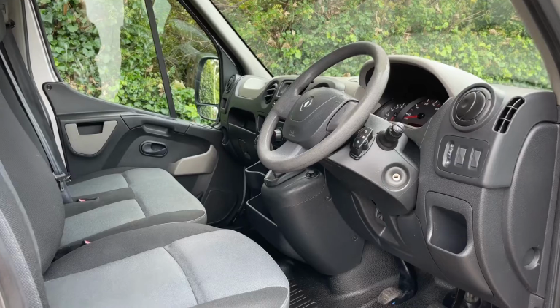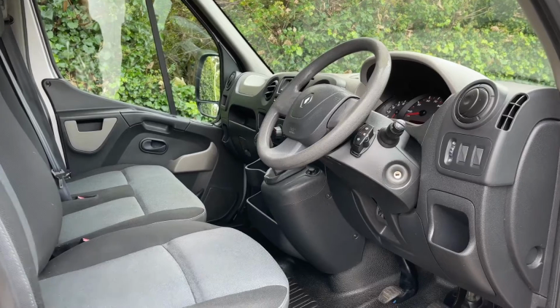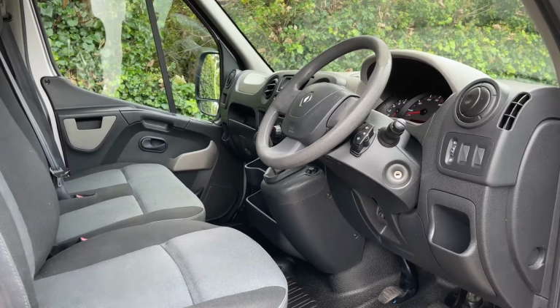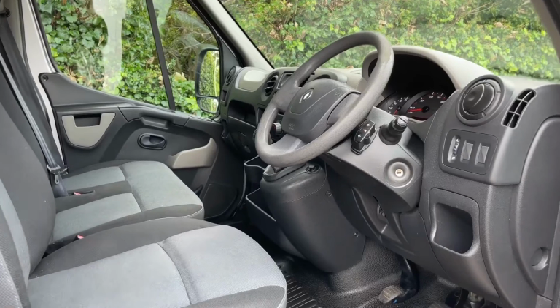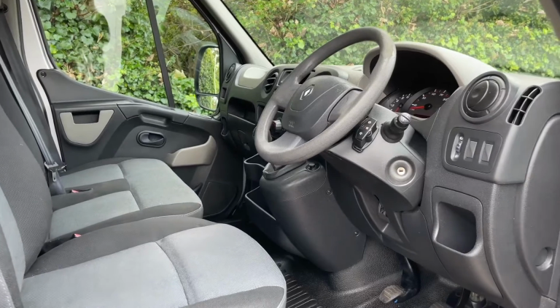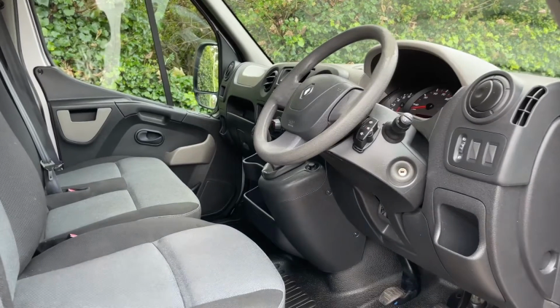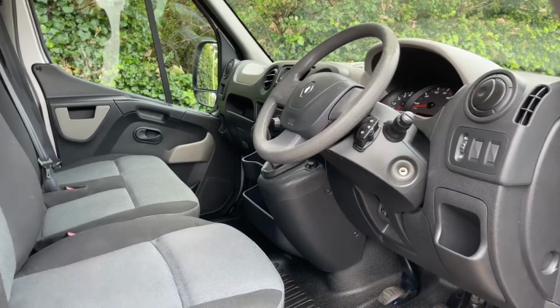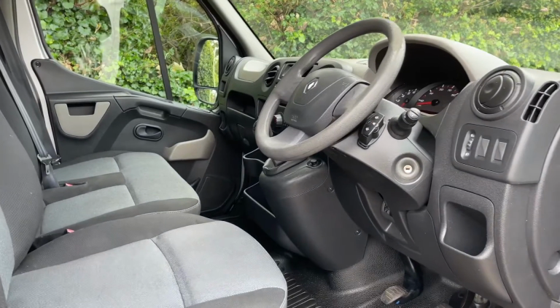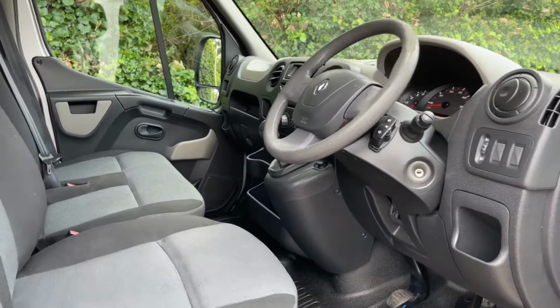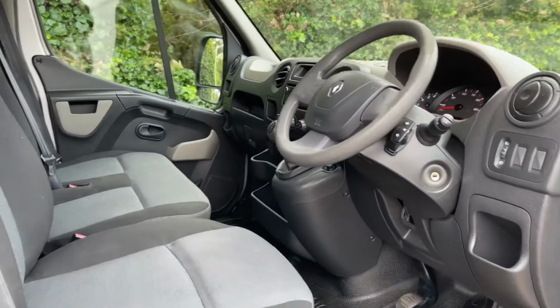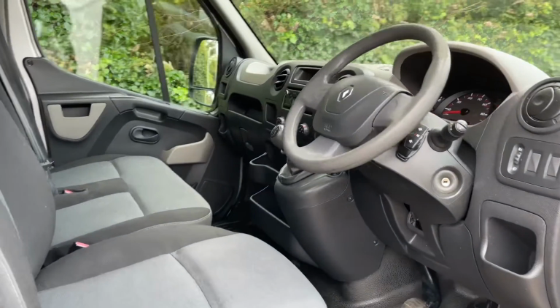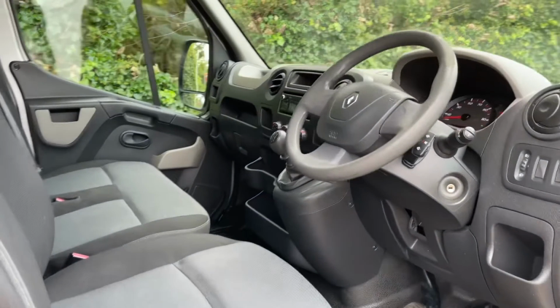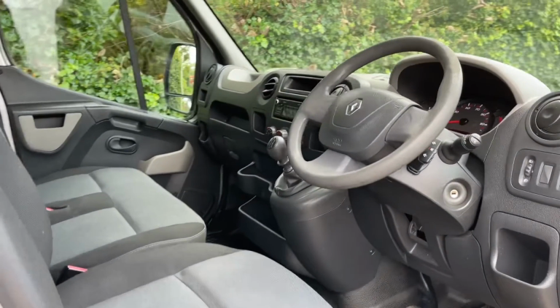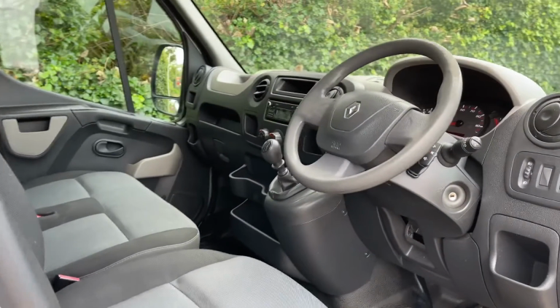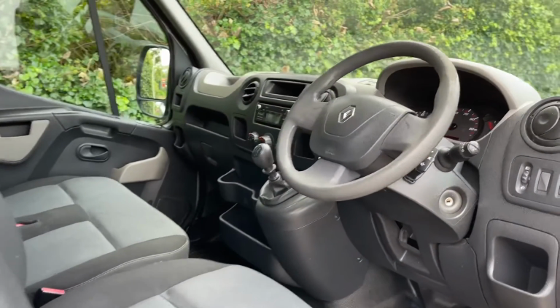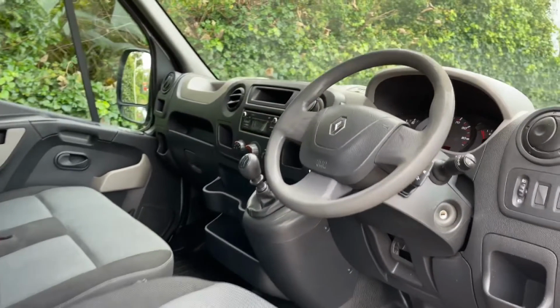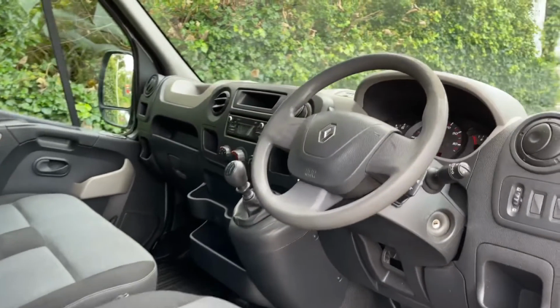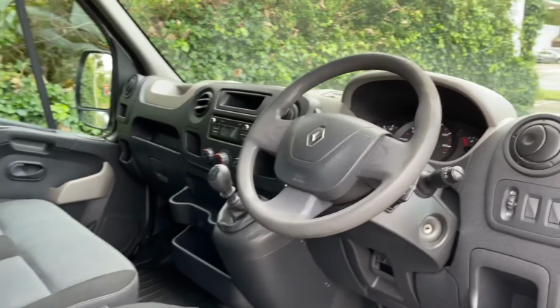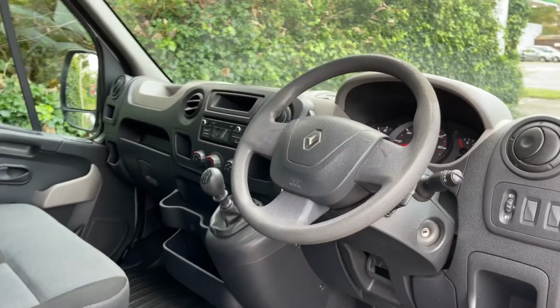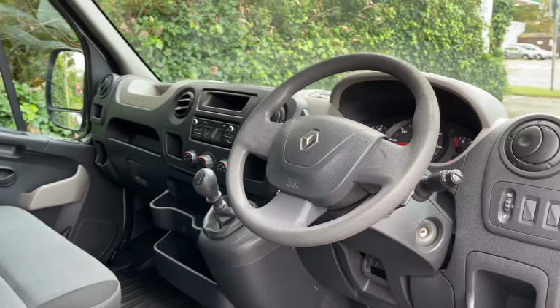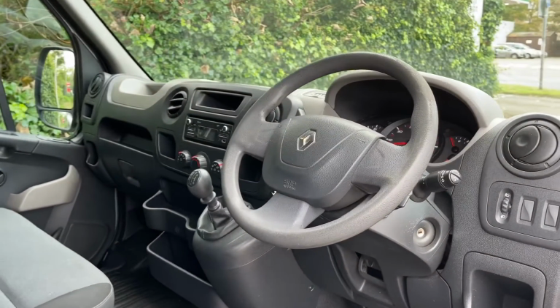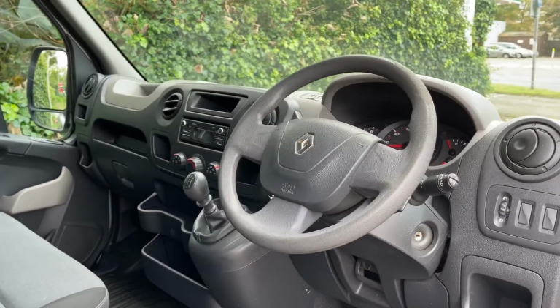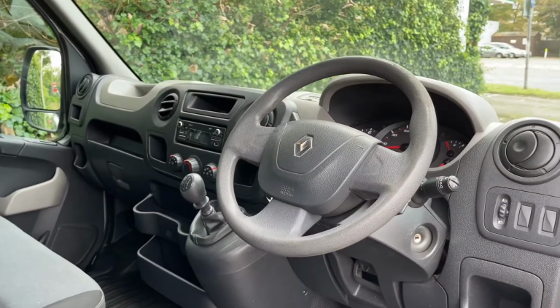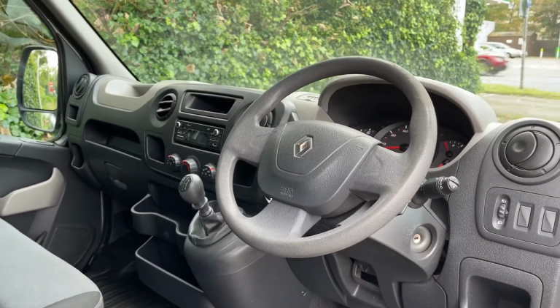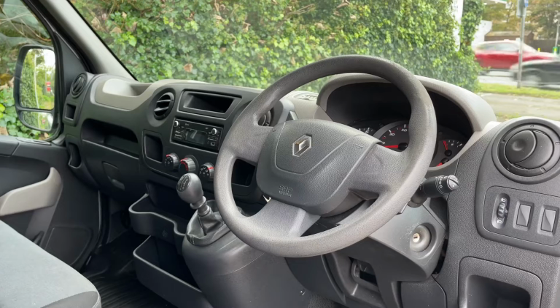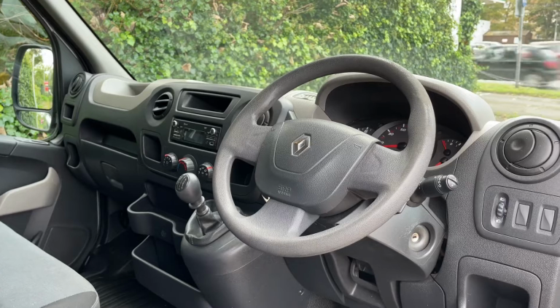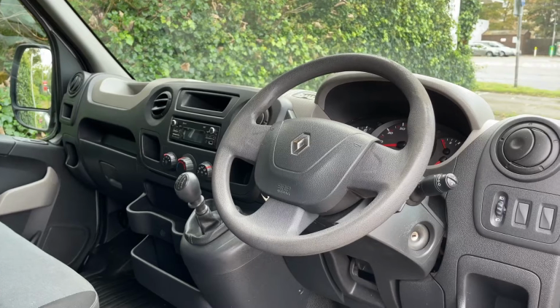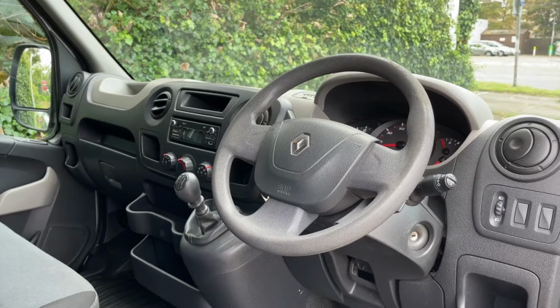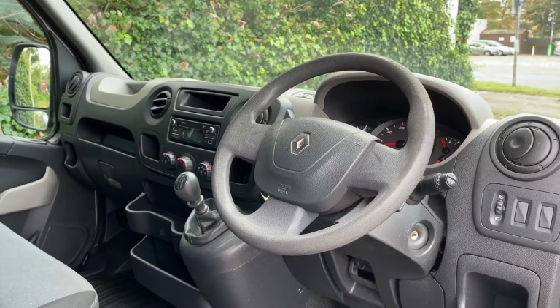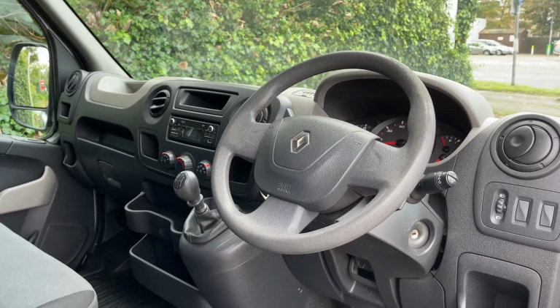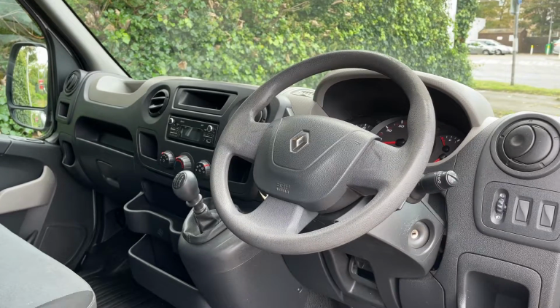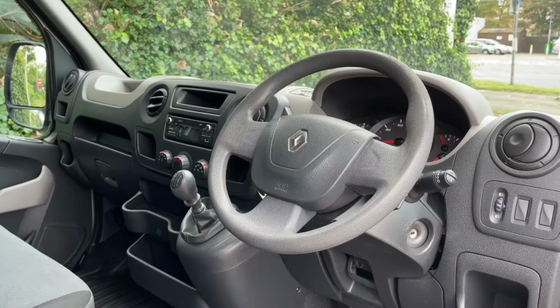Just briefly before we climb in, we've had a good look at the interior from this exterior point of view. There's plenty to run through on the dashboard, so let's hop in and do that now.